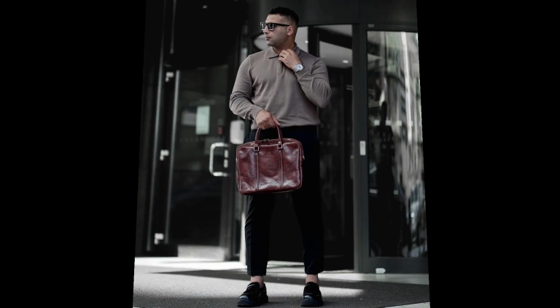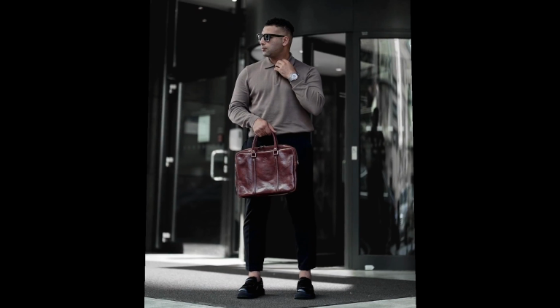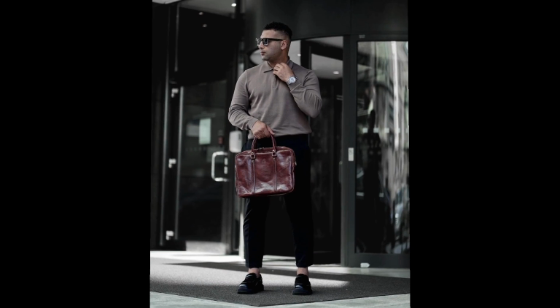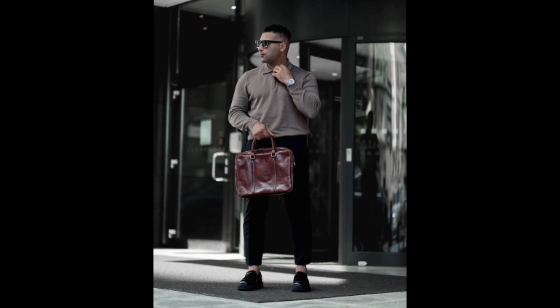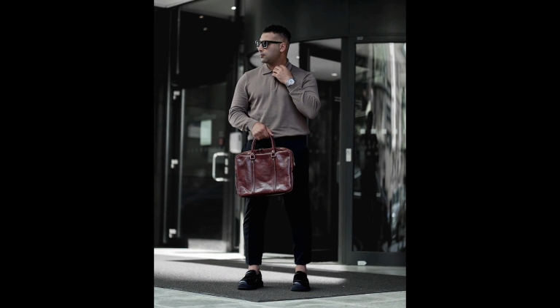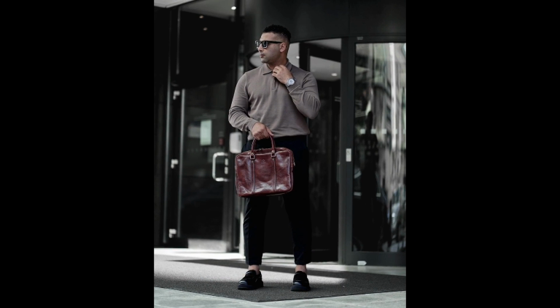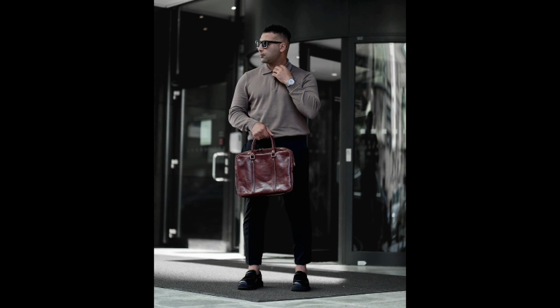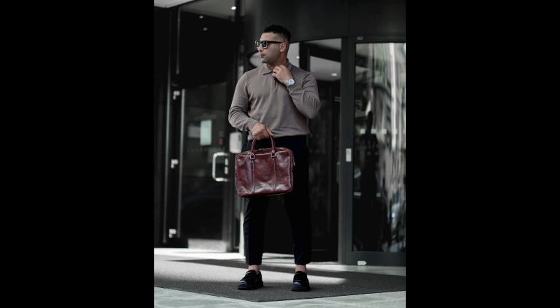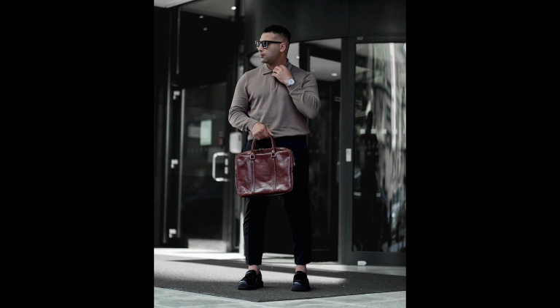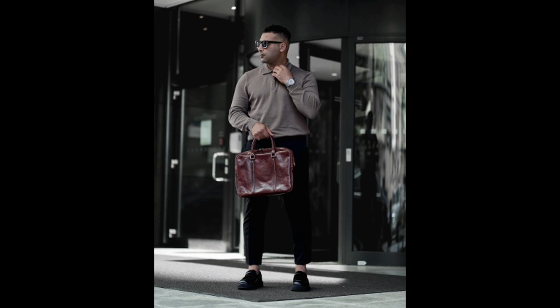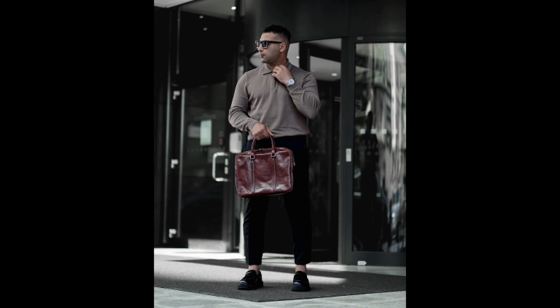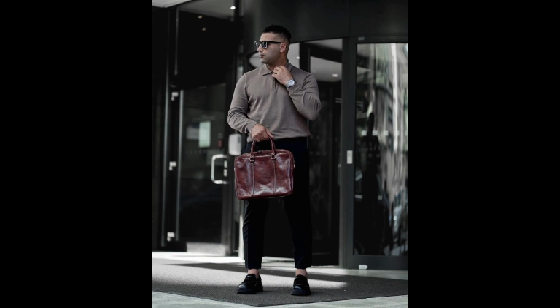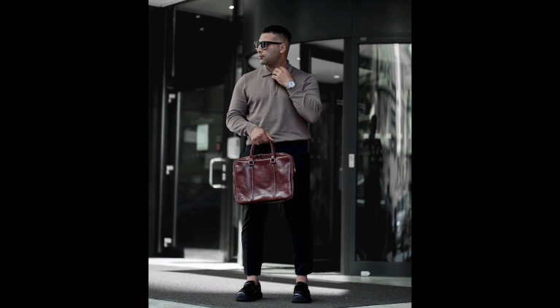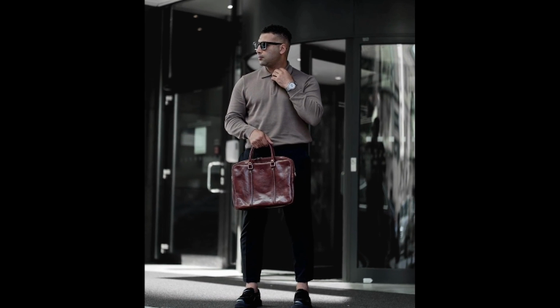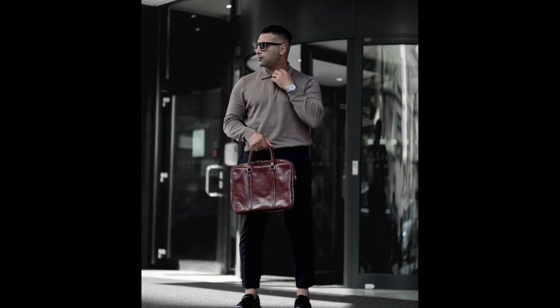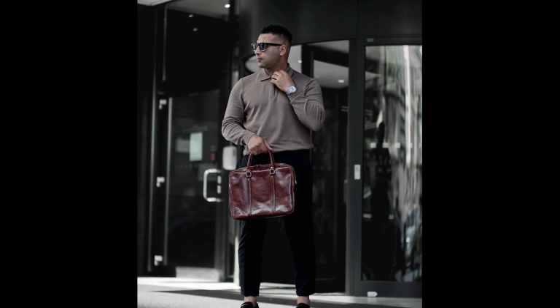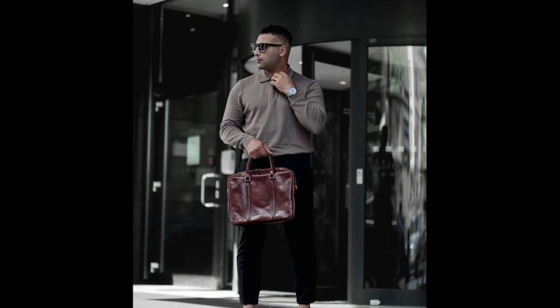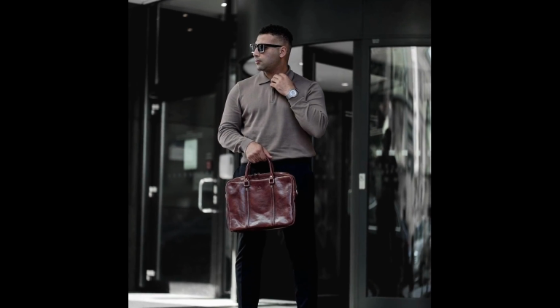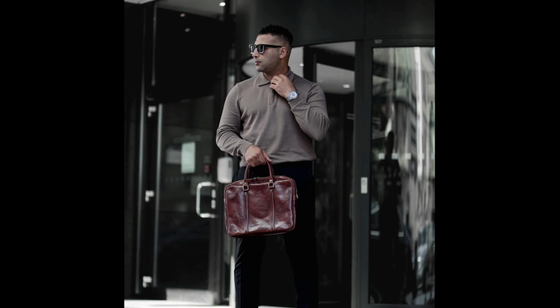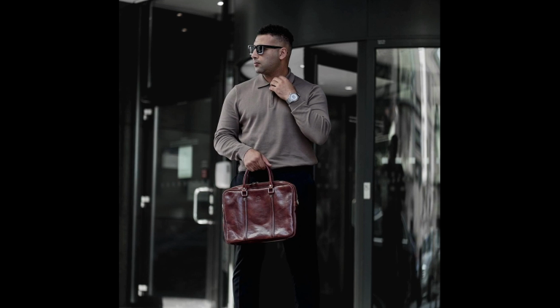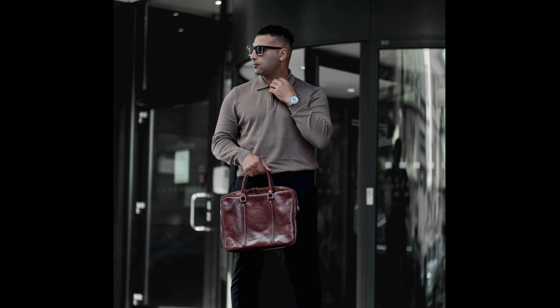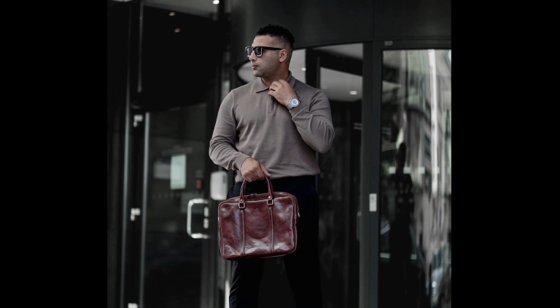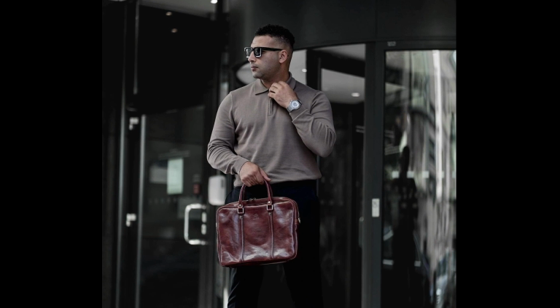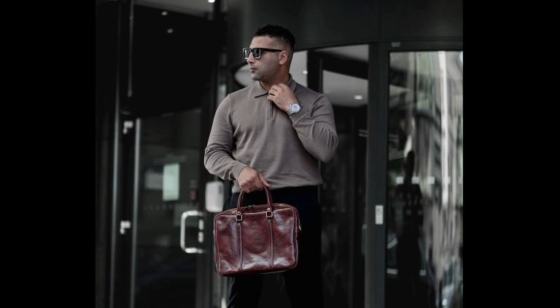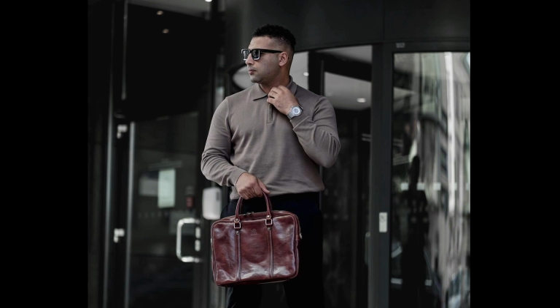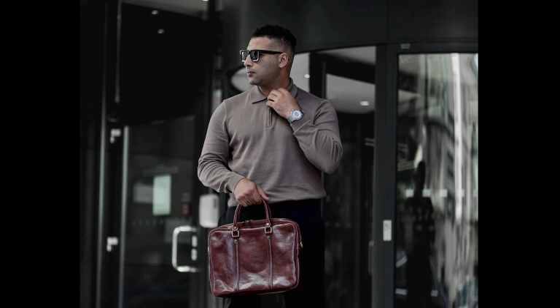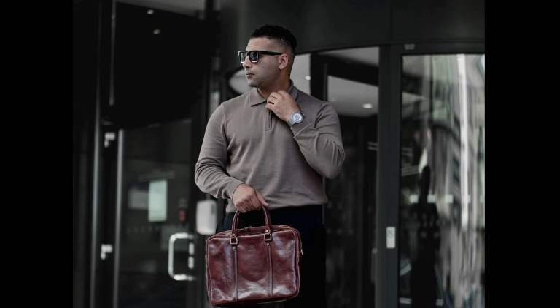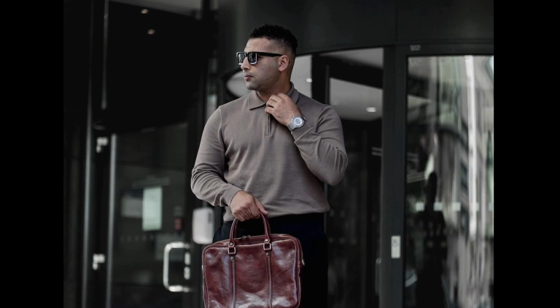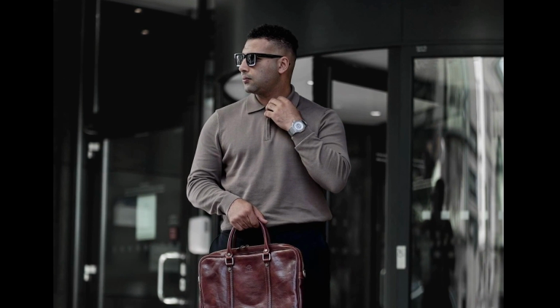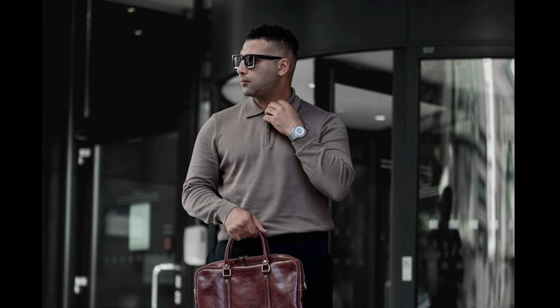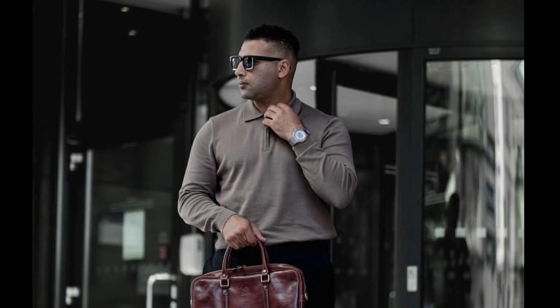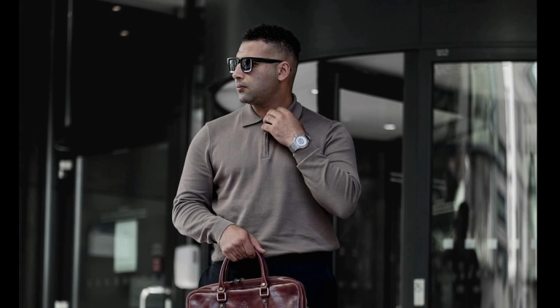Next you can try a white t-shirt layered with a black bomber jacket with black chelsea boots. Next you can try a tan zipper polo sweatshirt with black loafers.